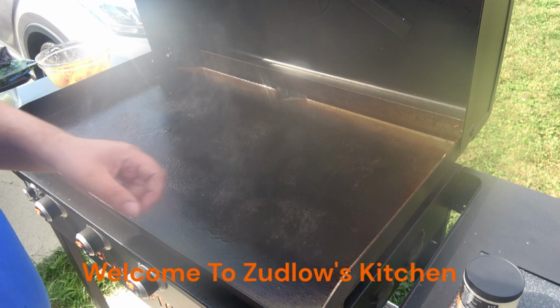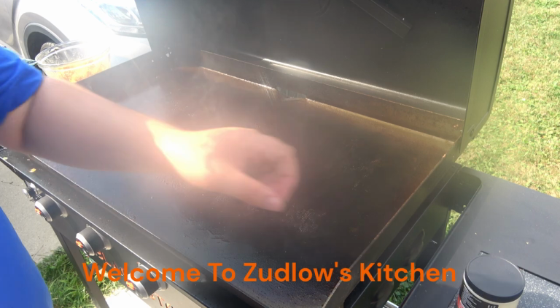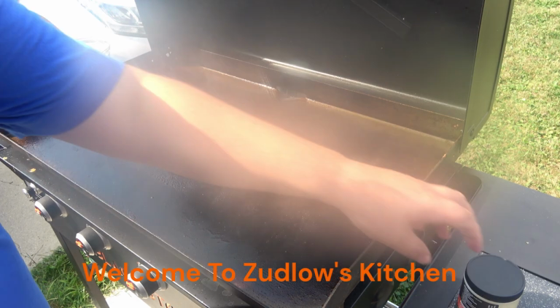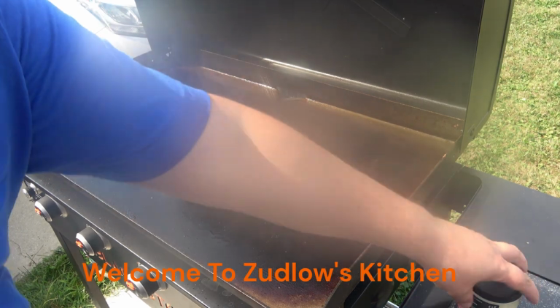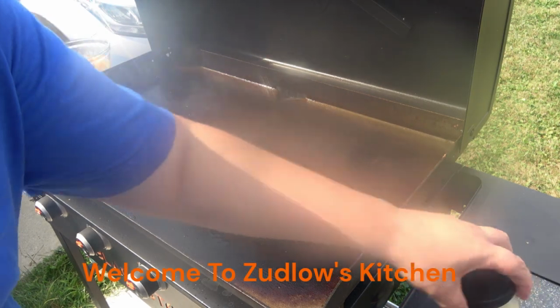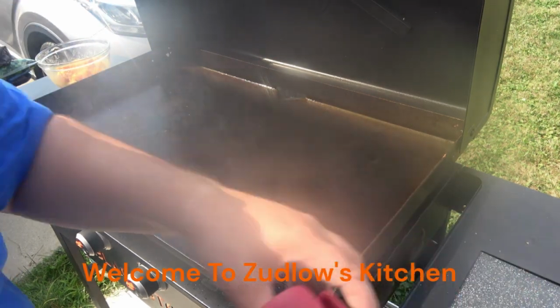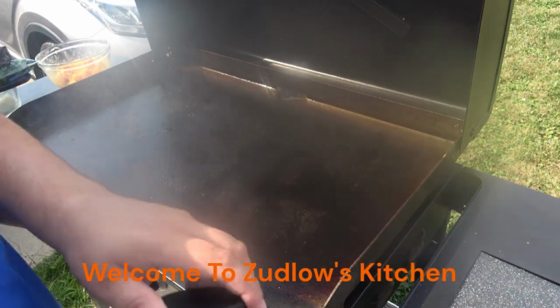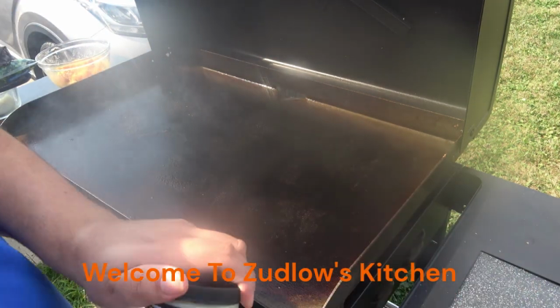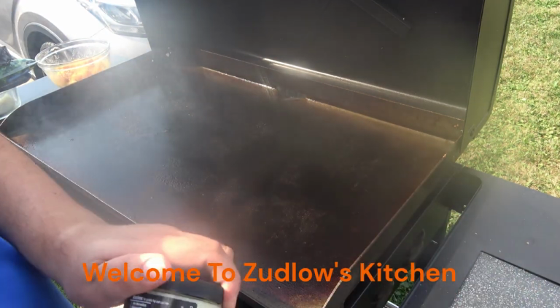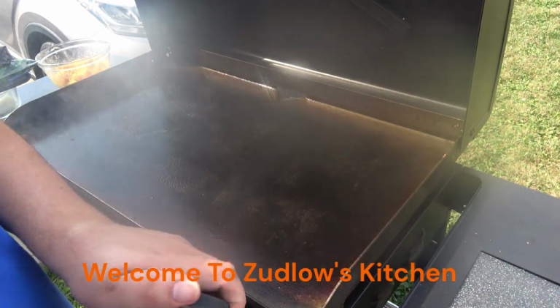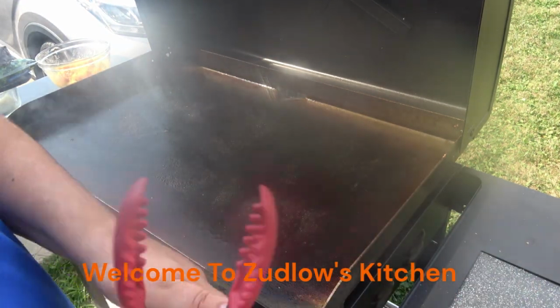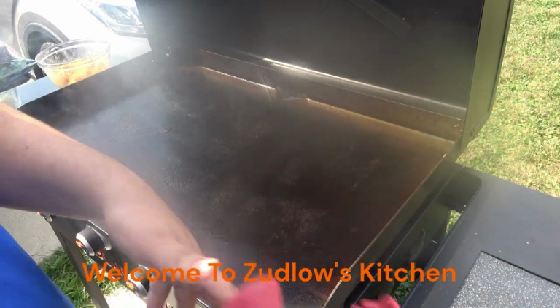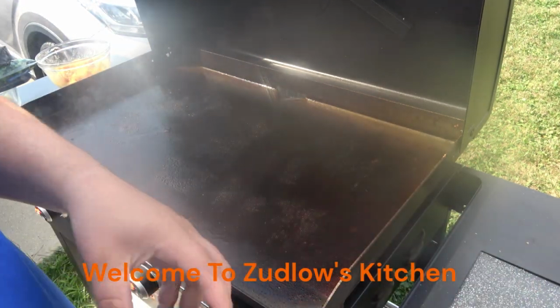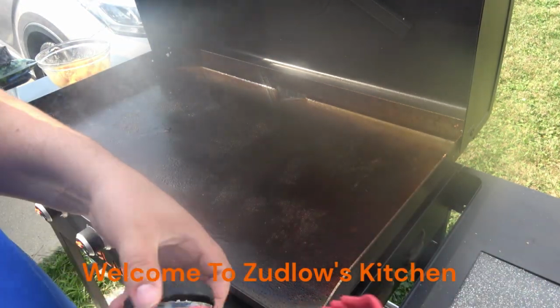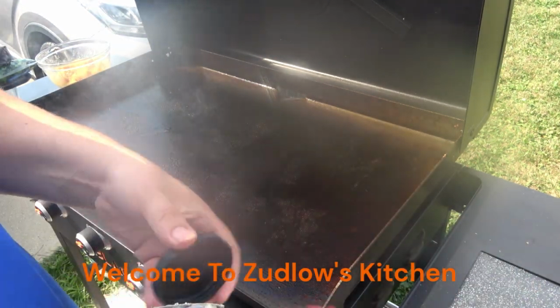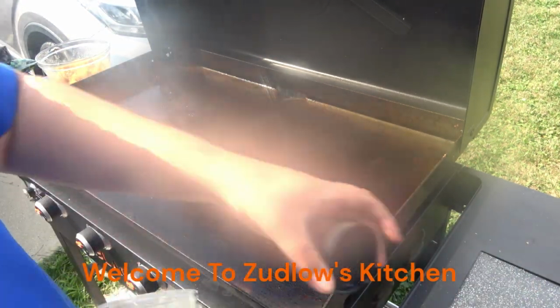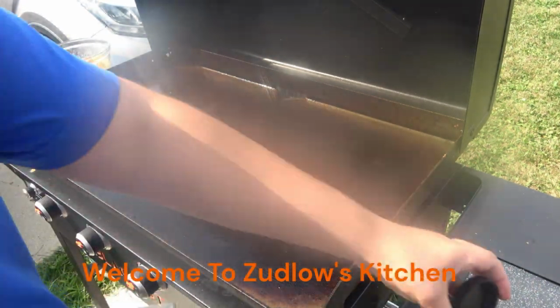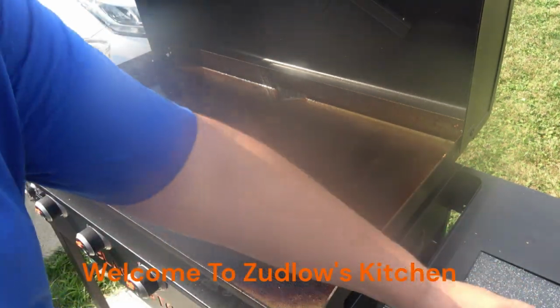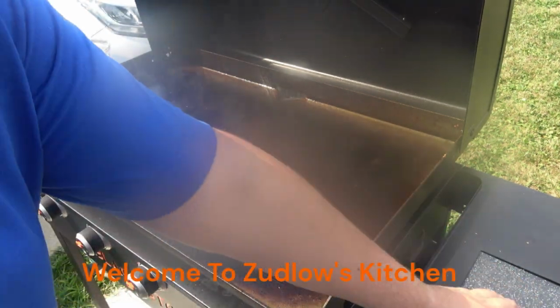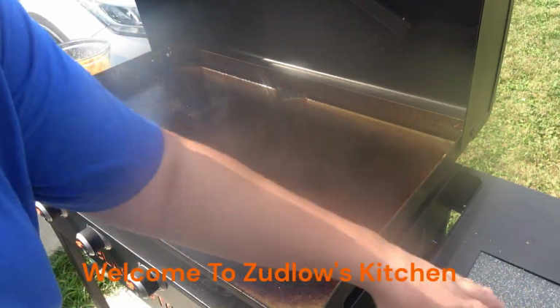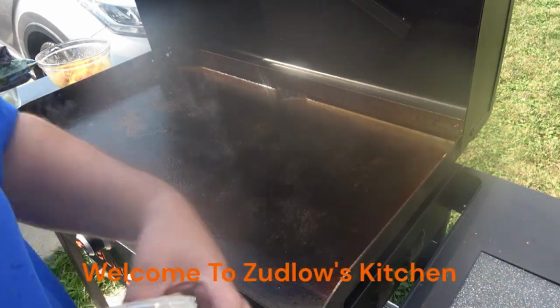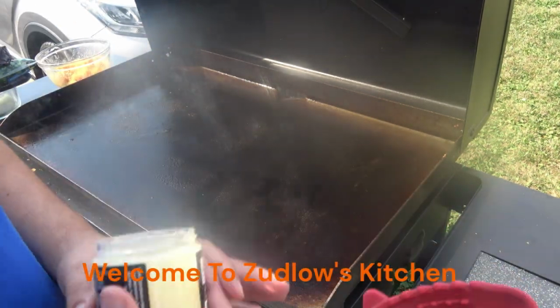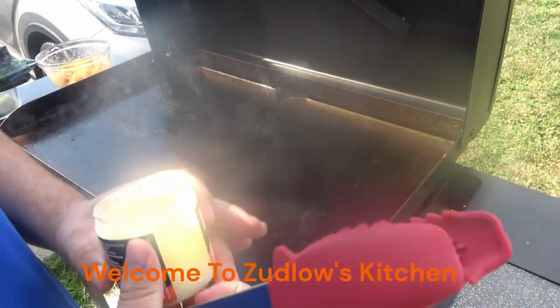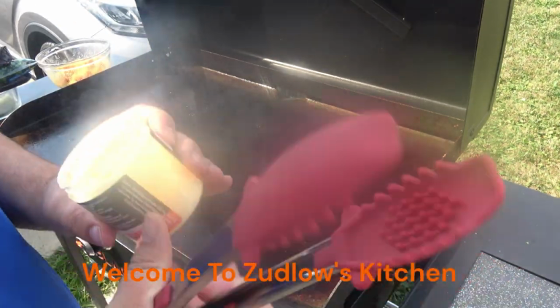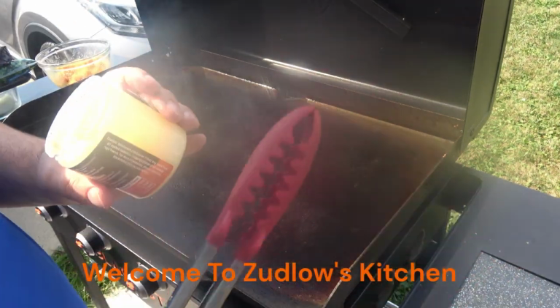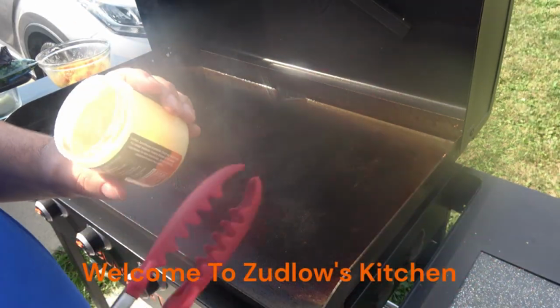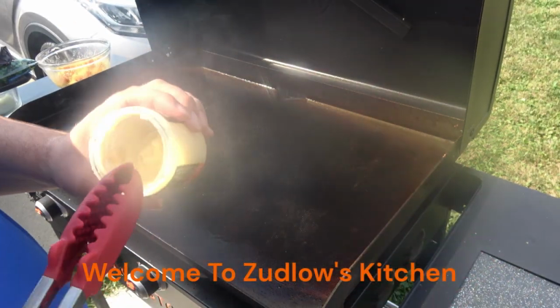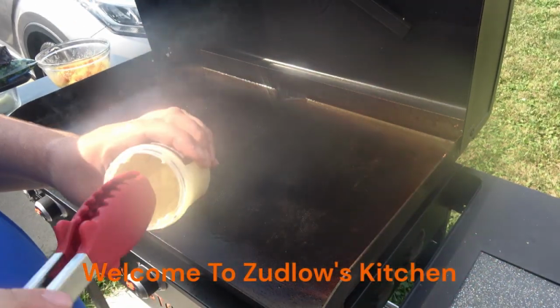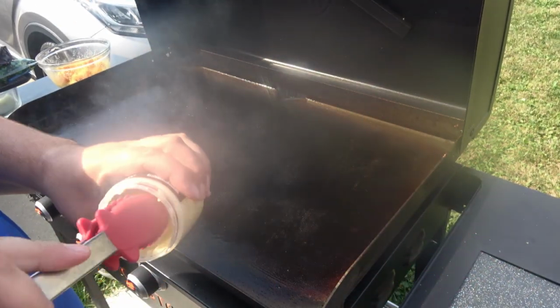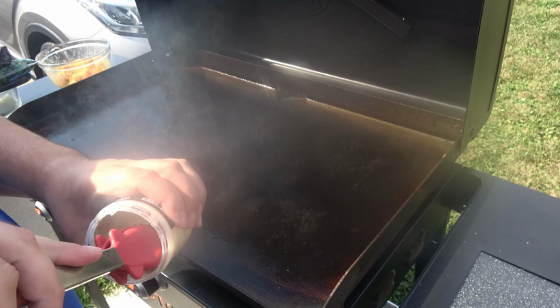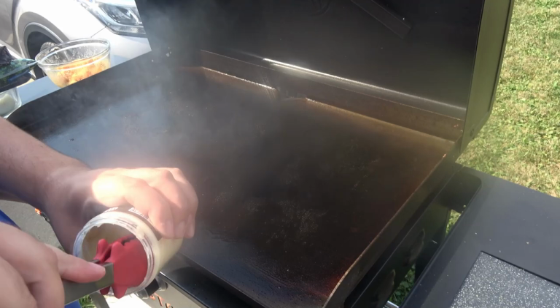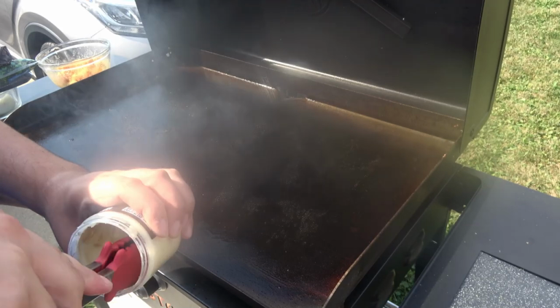All right, hello everyone and welcome to Zedlow's Kitchen. Today we're making some chicken.